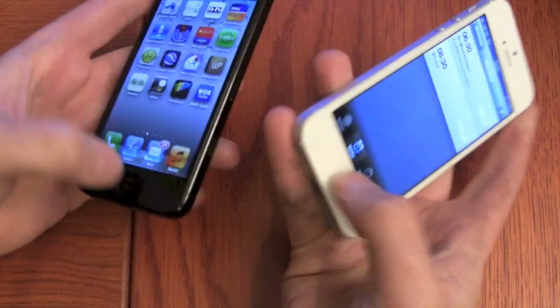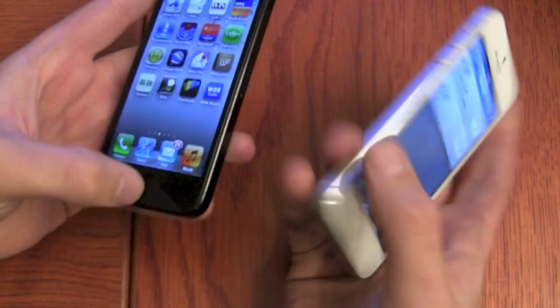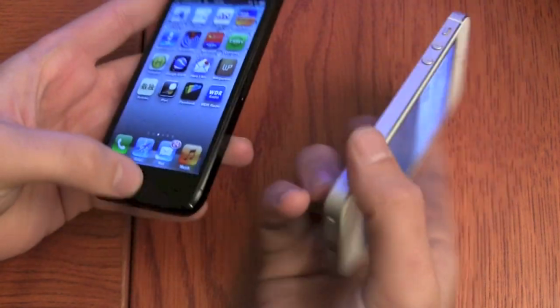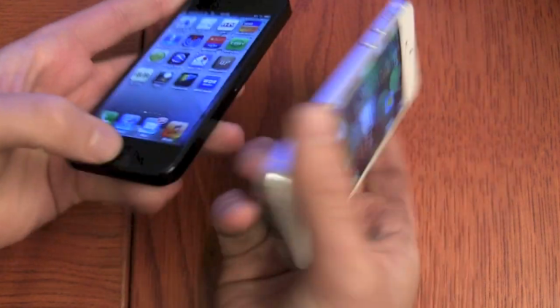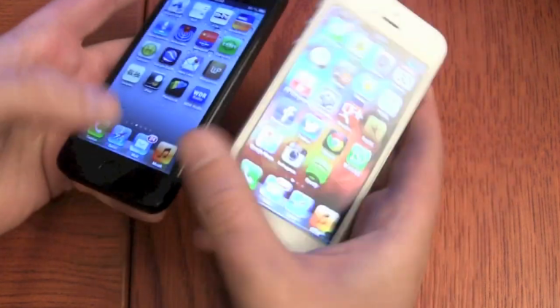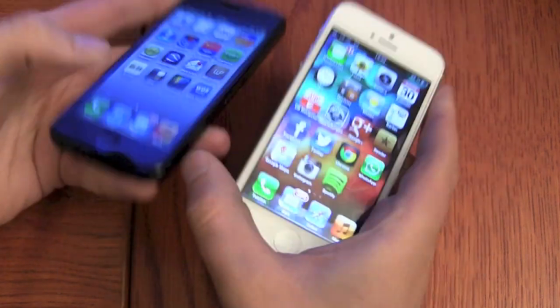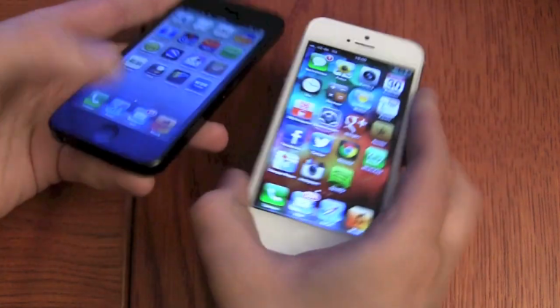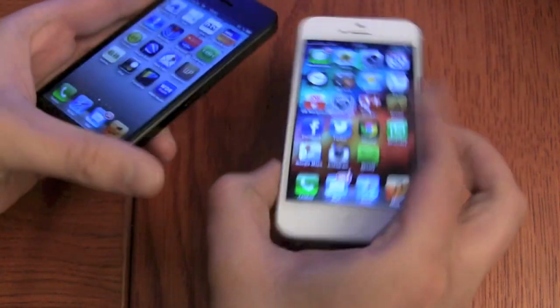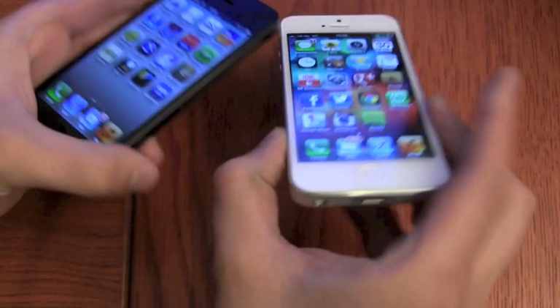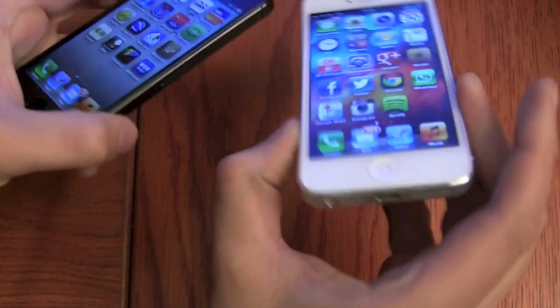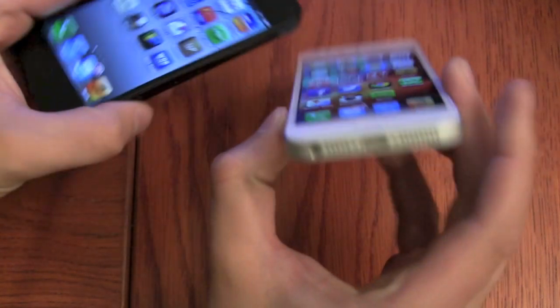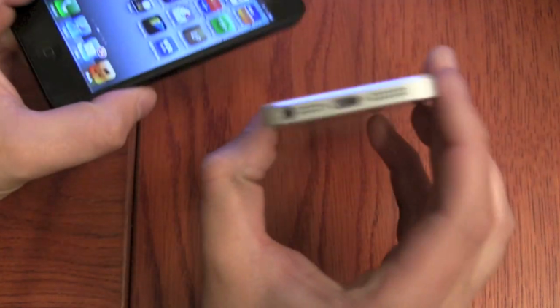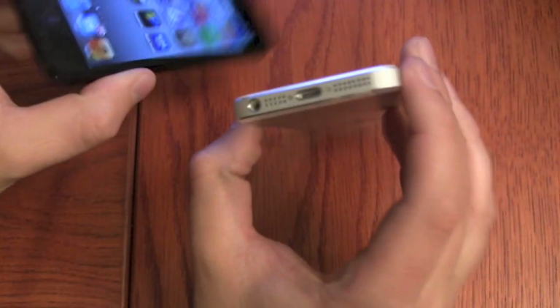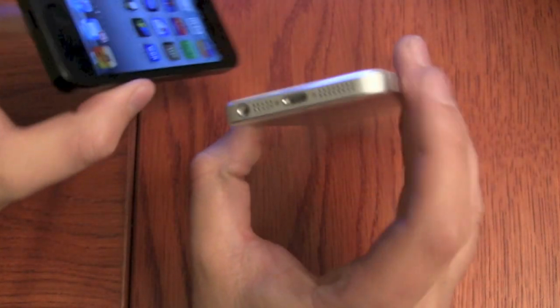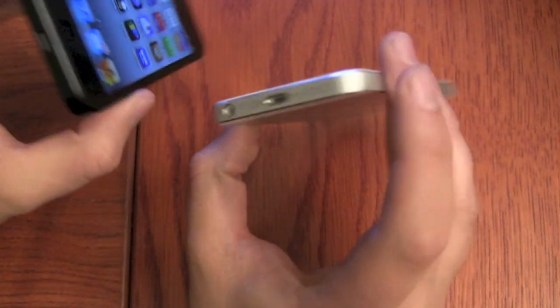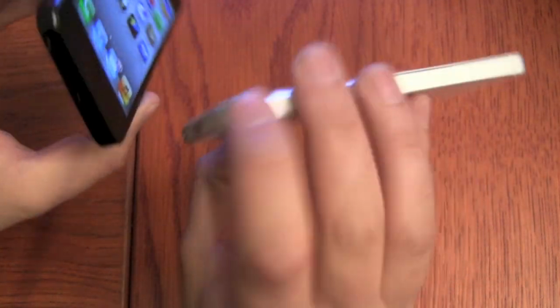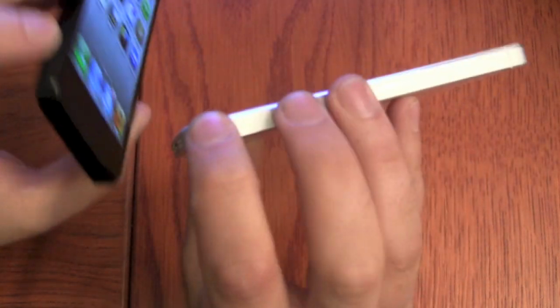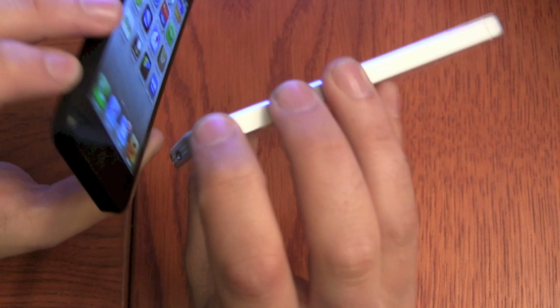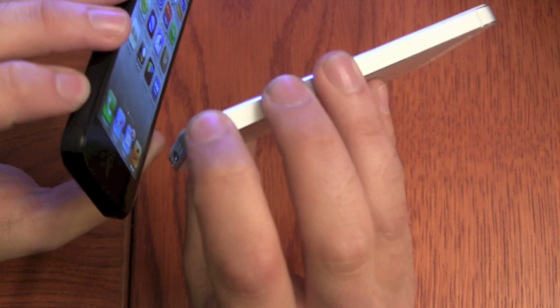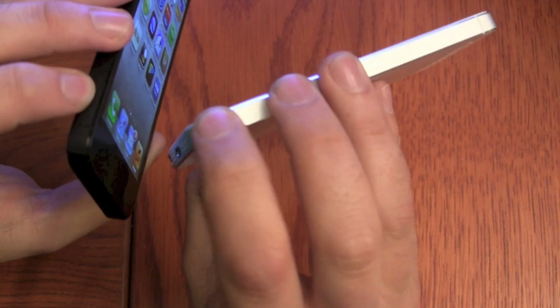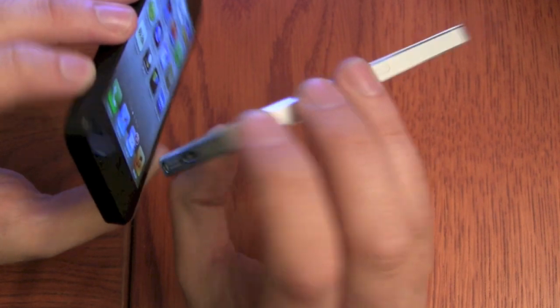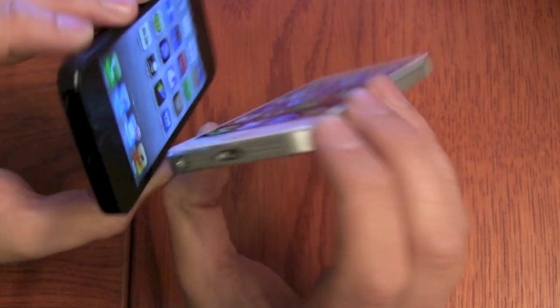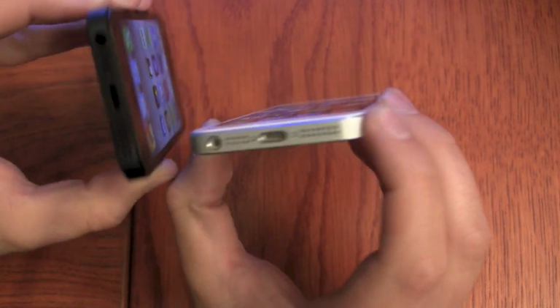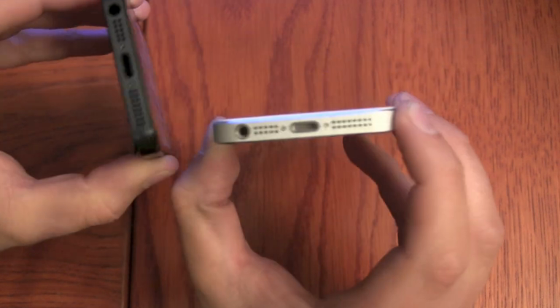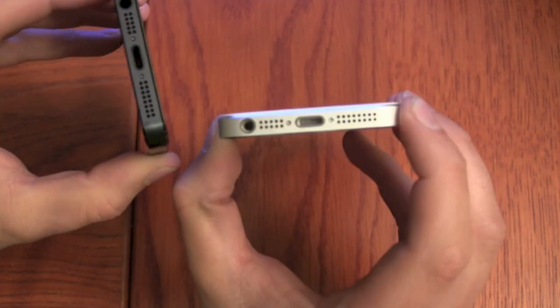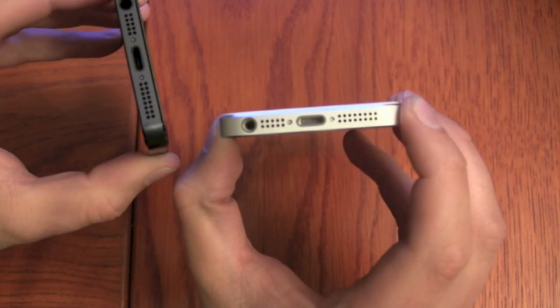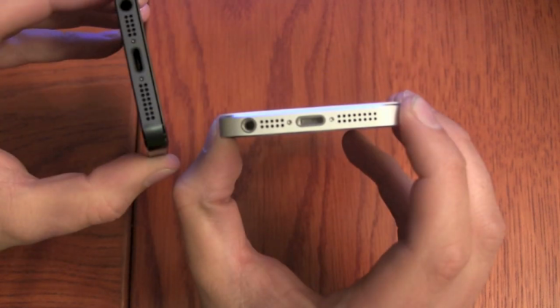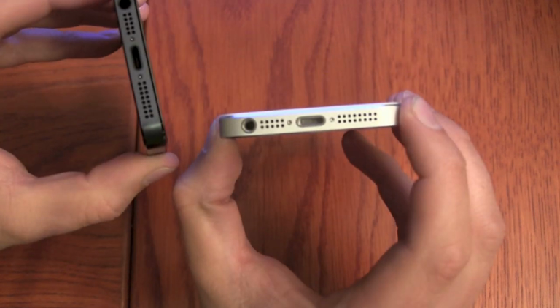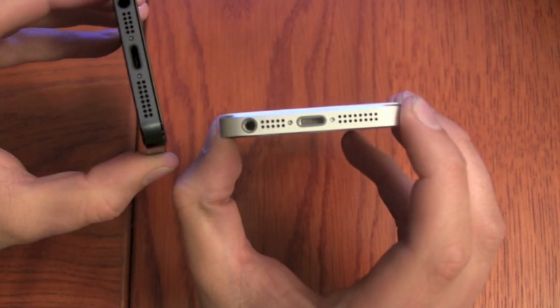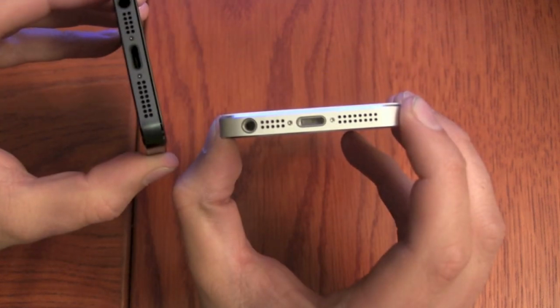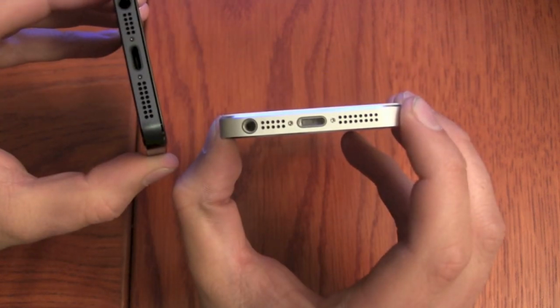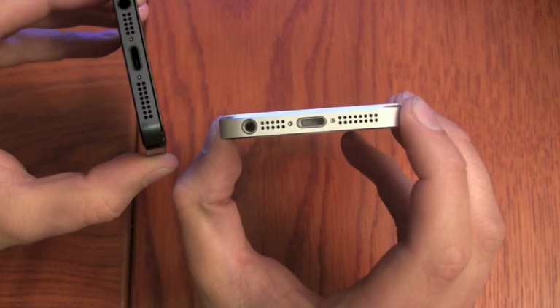What else — of course there's a silver frame on the white version and a black frame on the black version.